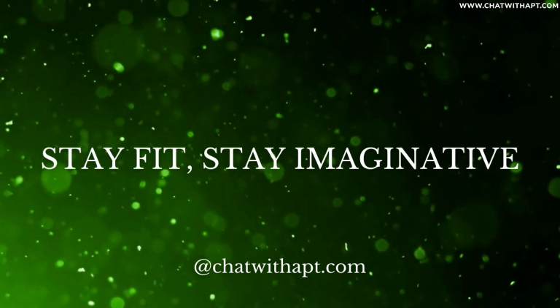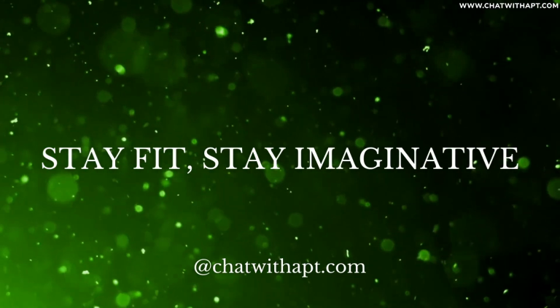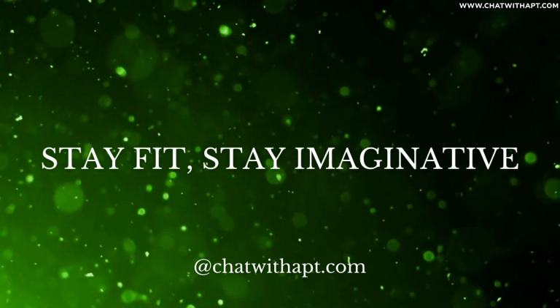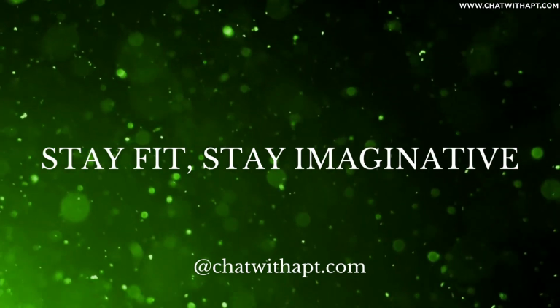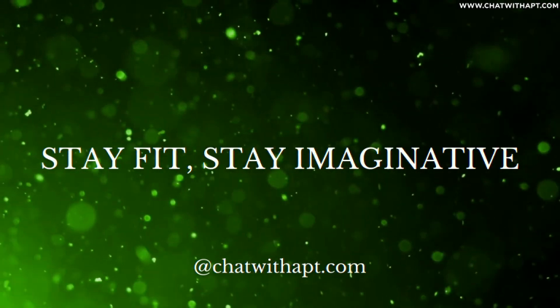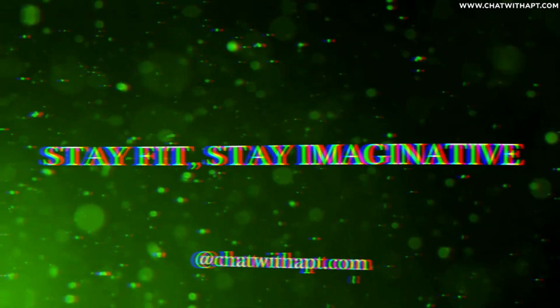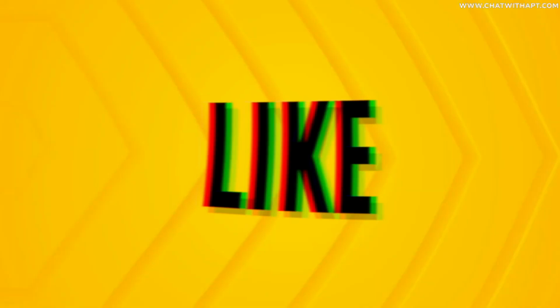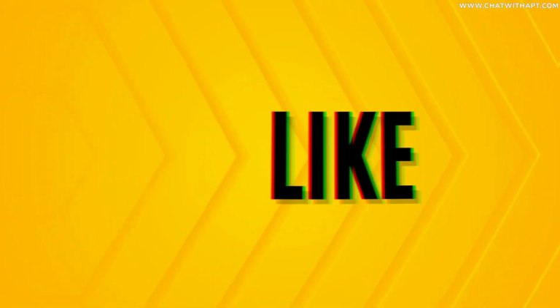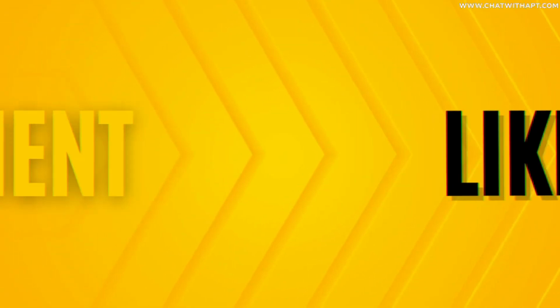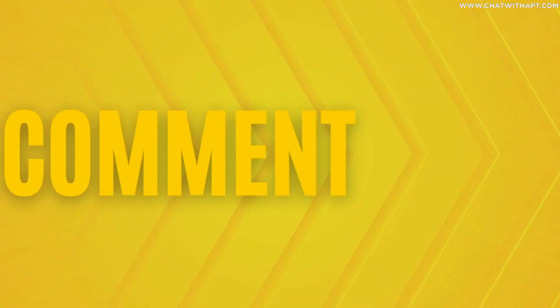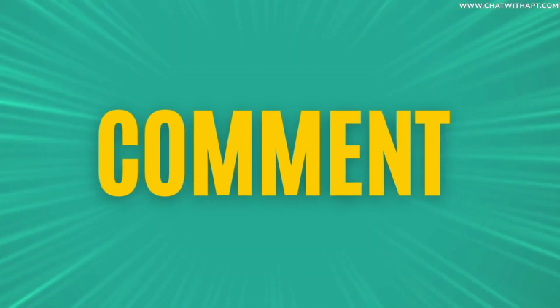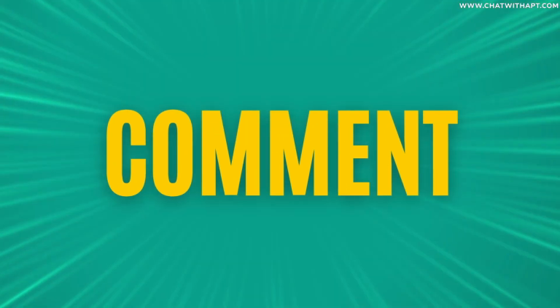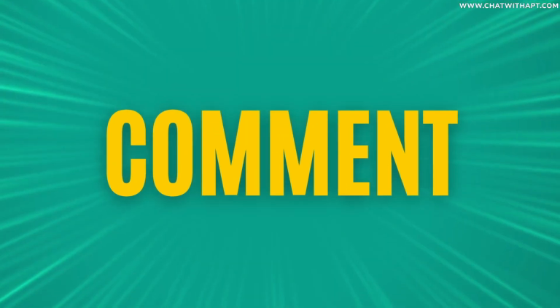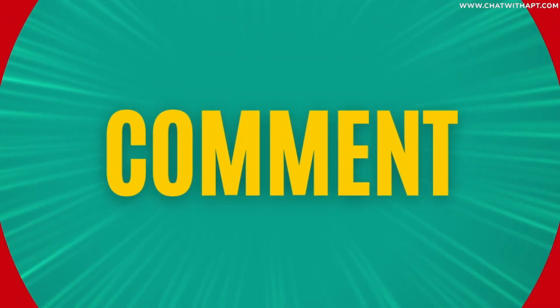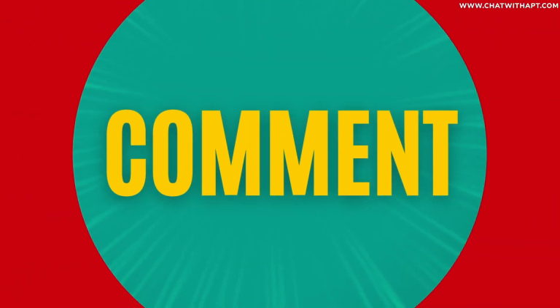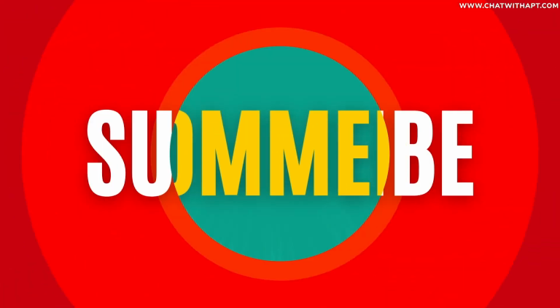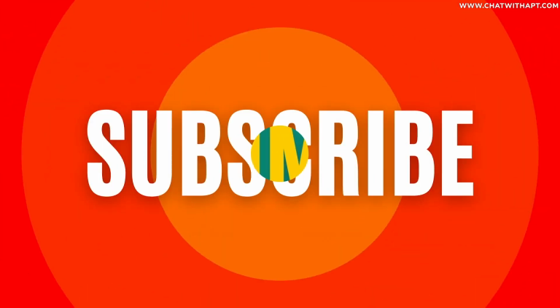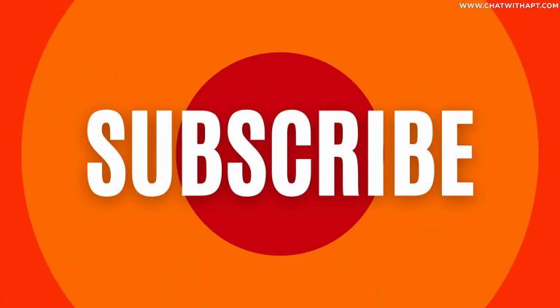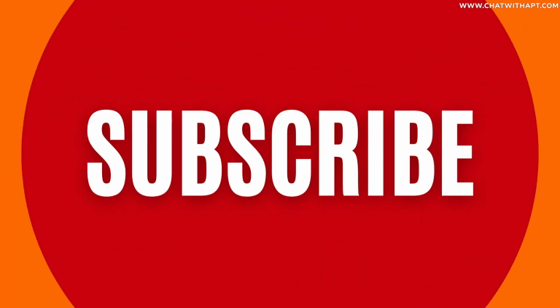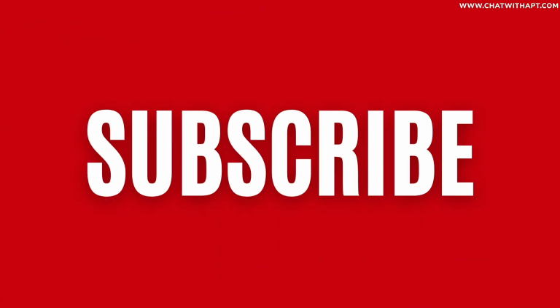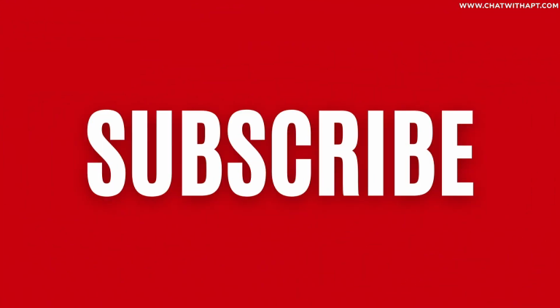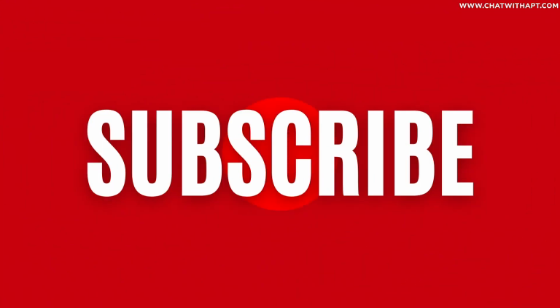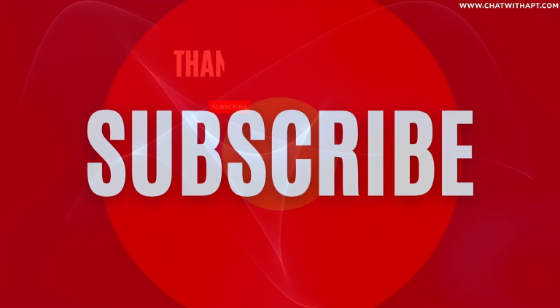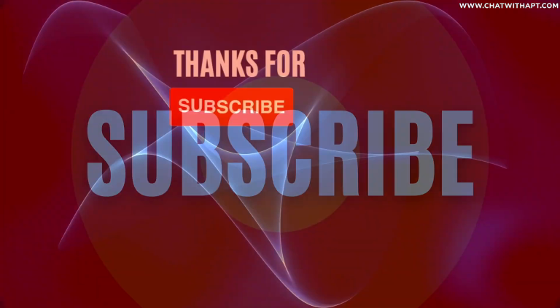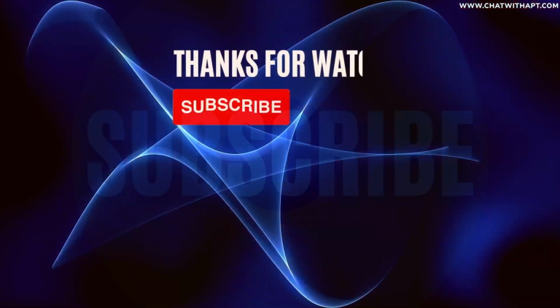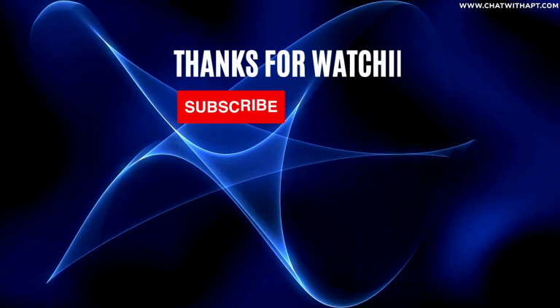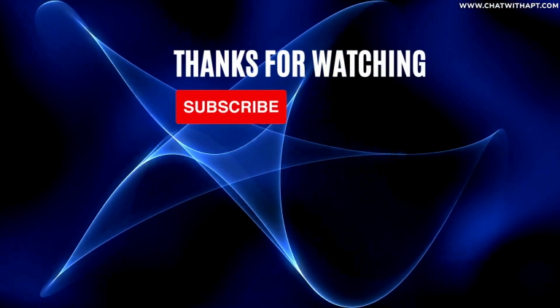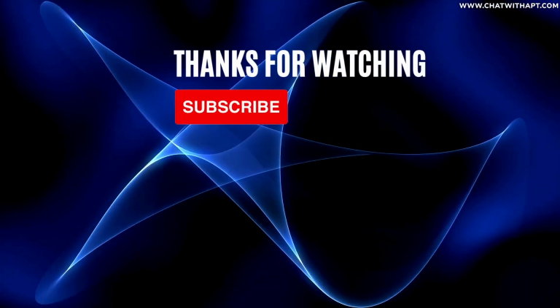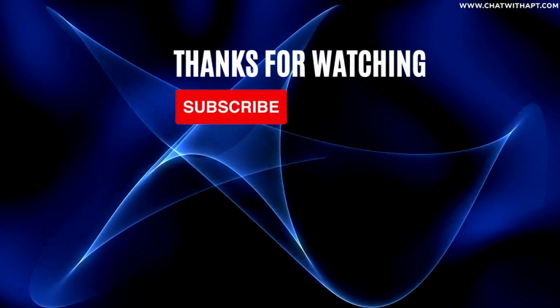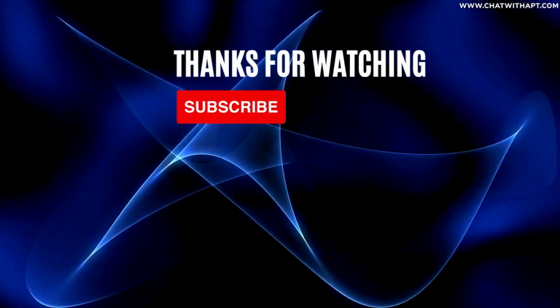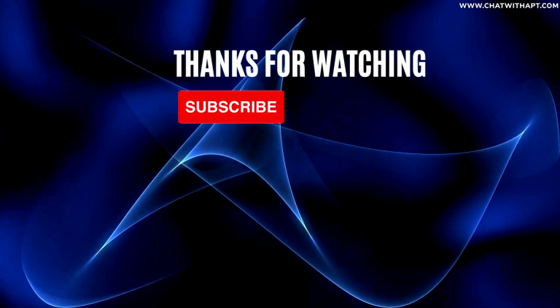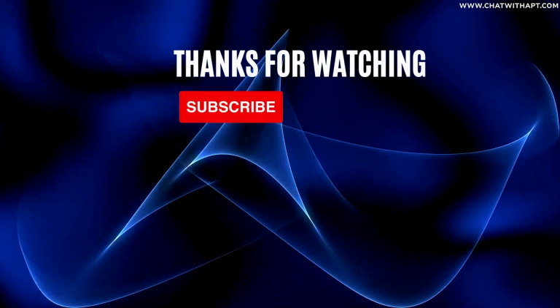Enjoyed the video? Like, share, and subscribe for more fitness tips right at your fingertips.